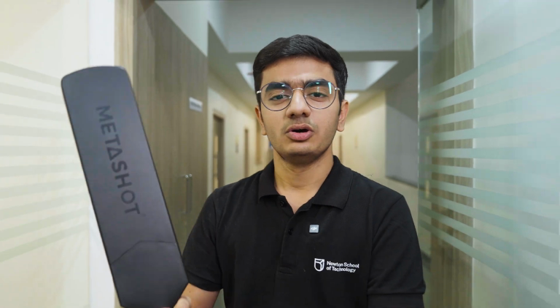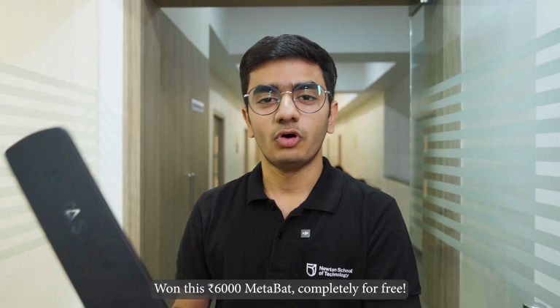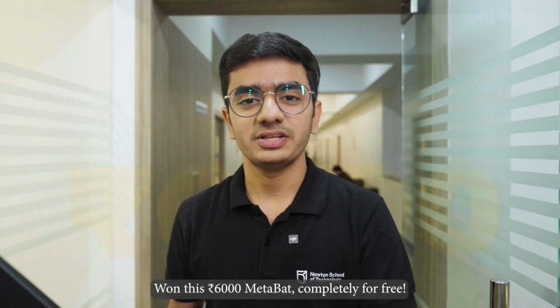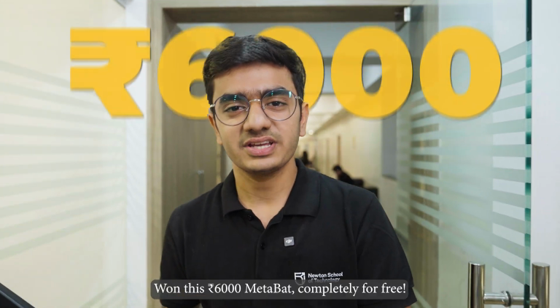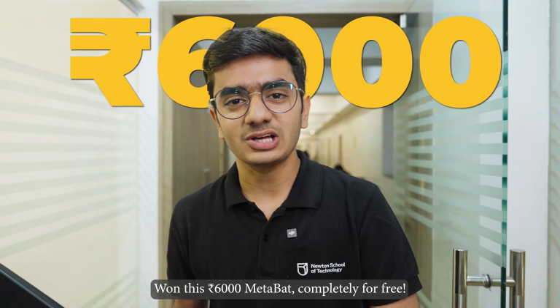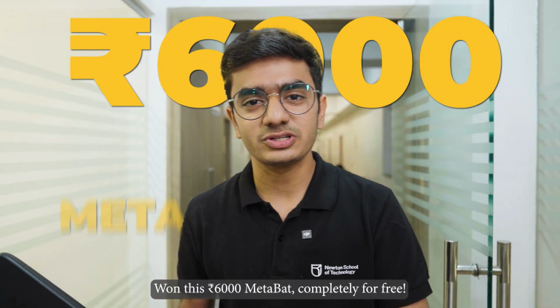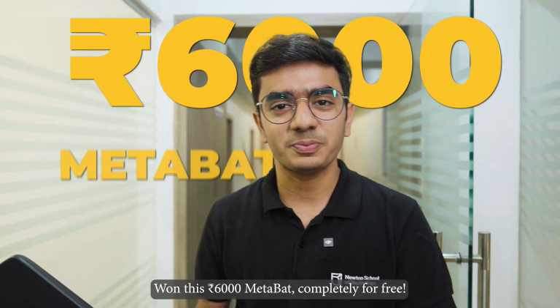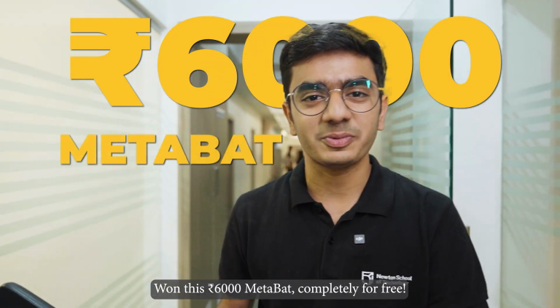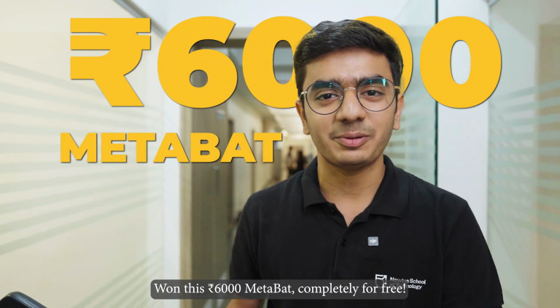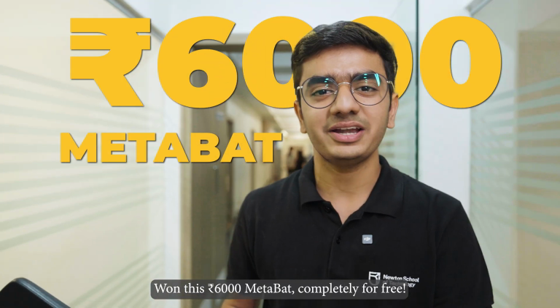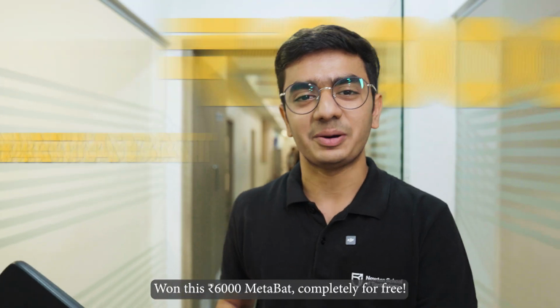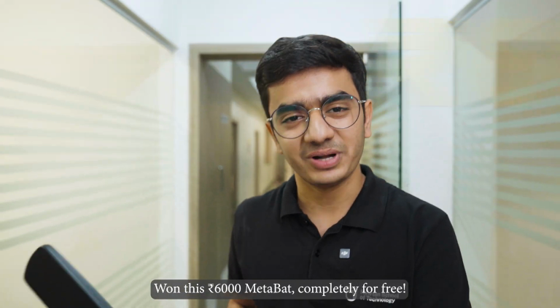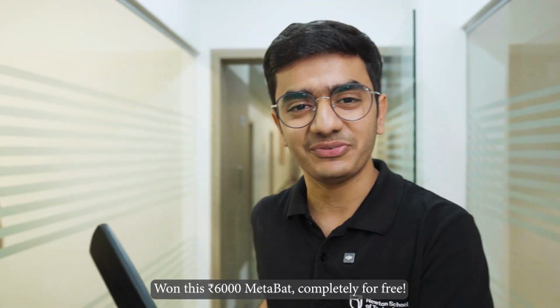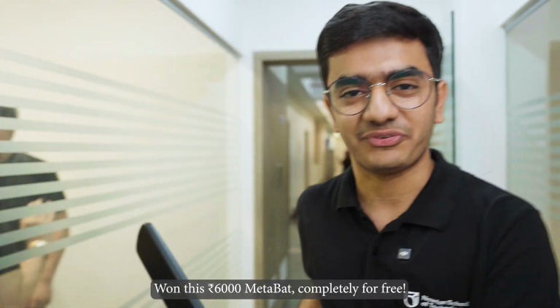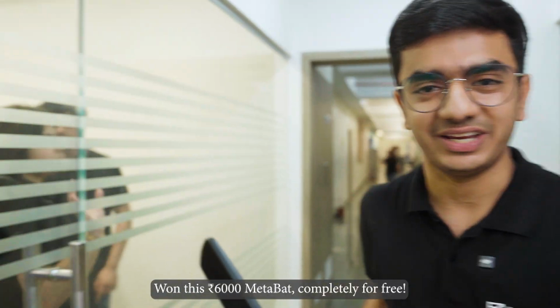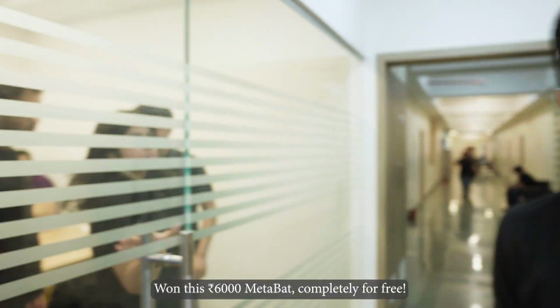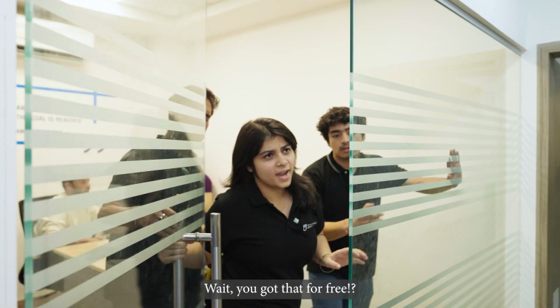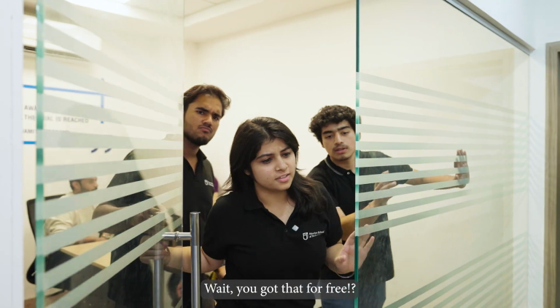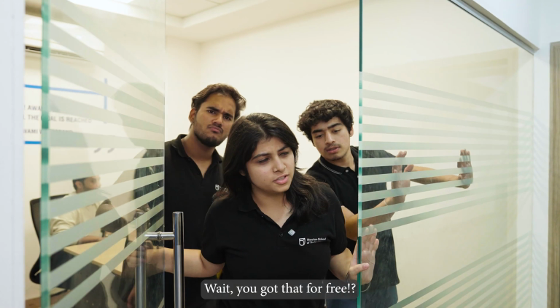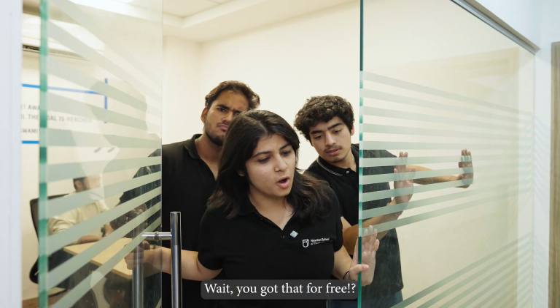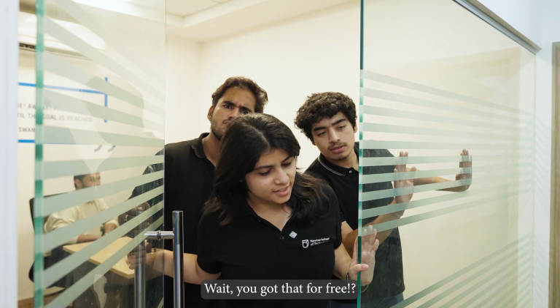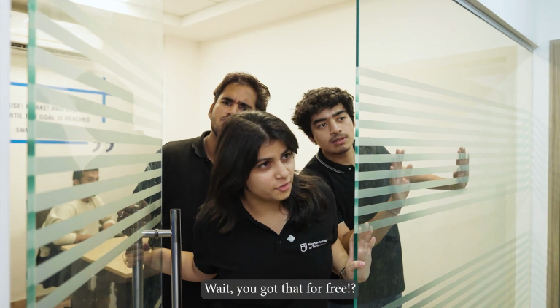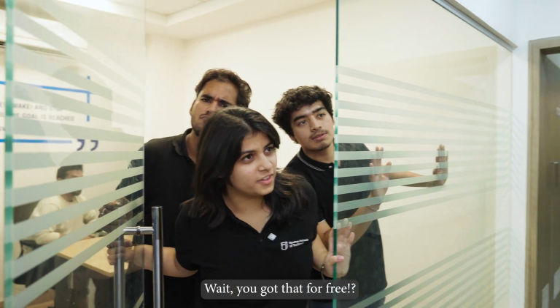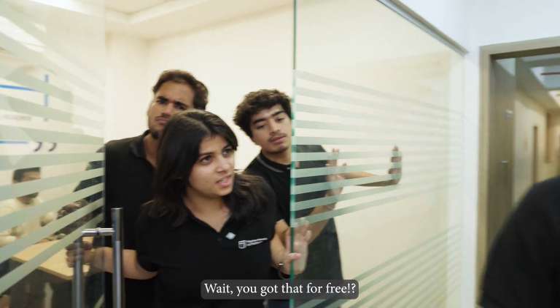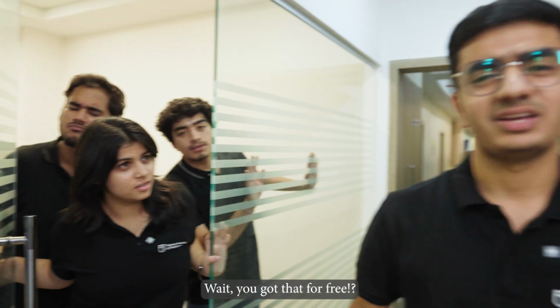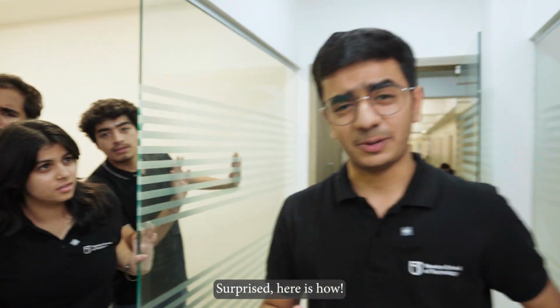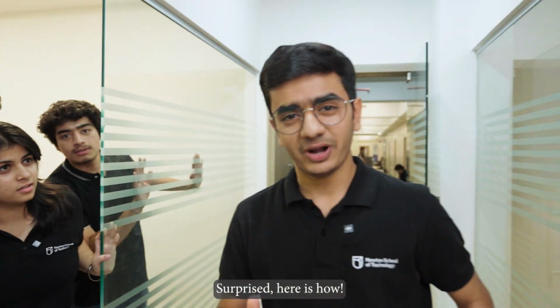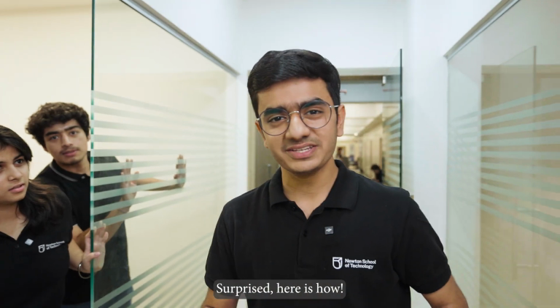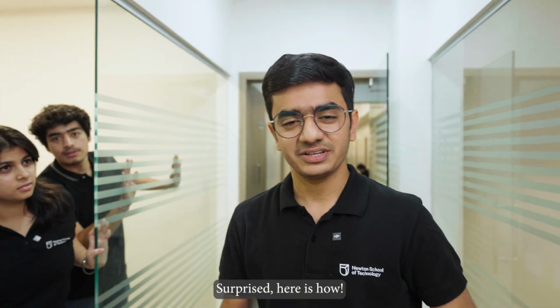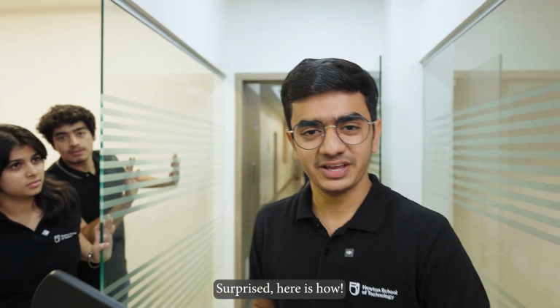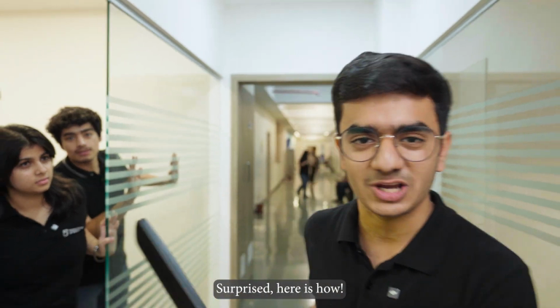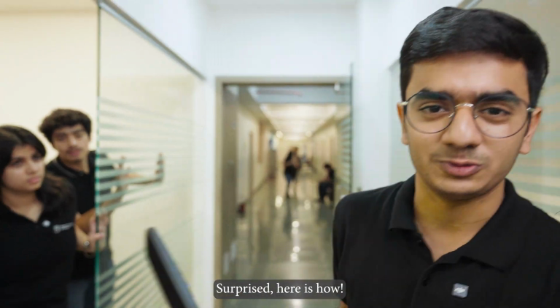I won this 6,000 rupees MetaBat completely for free. You got that for free? Surprise — here is how.